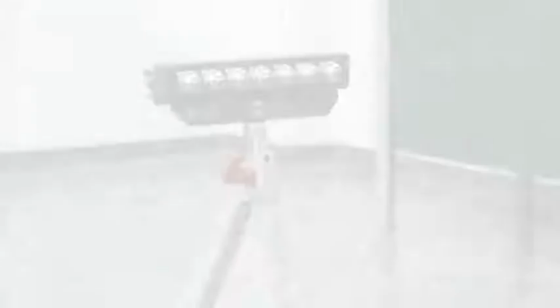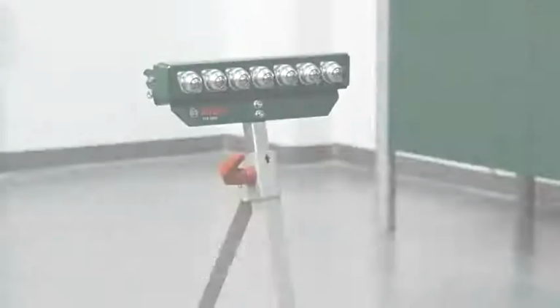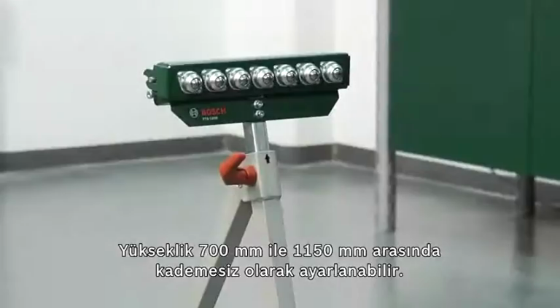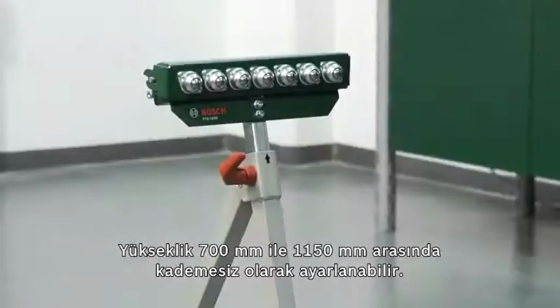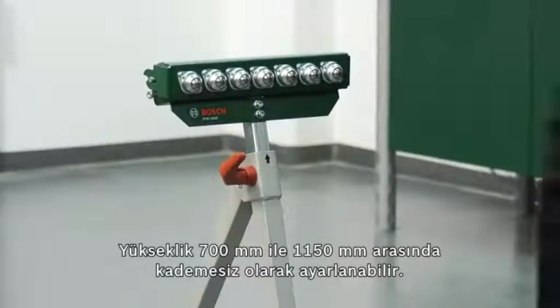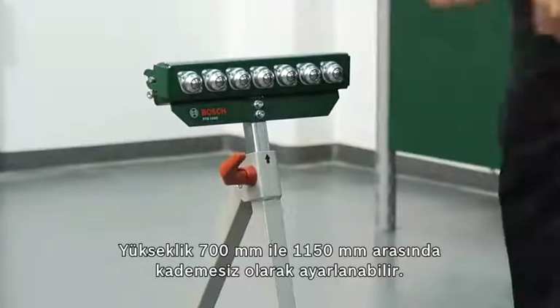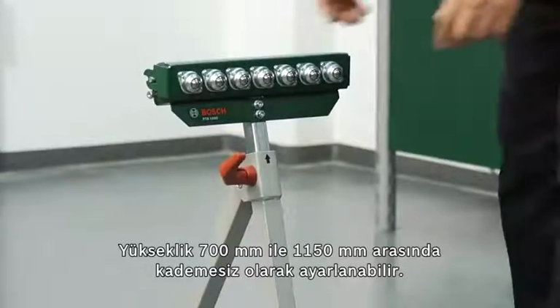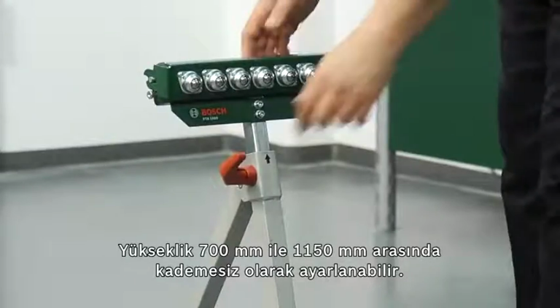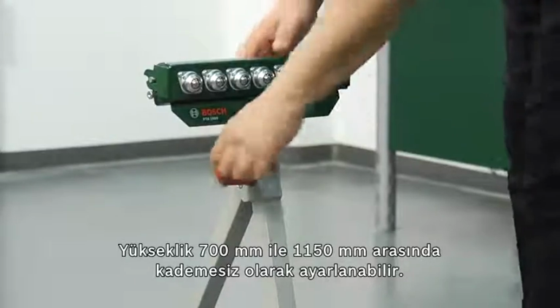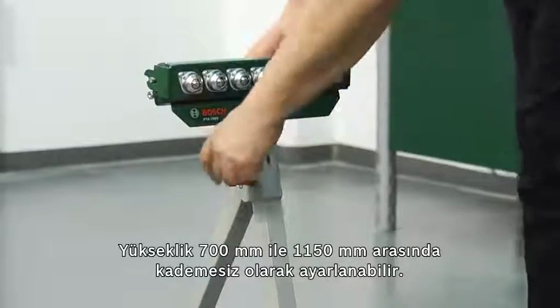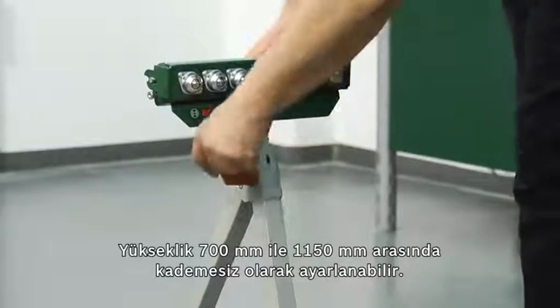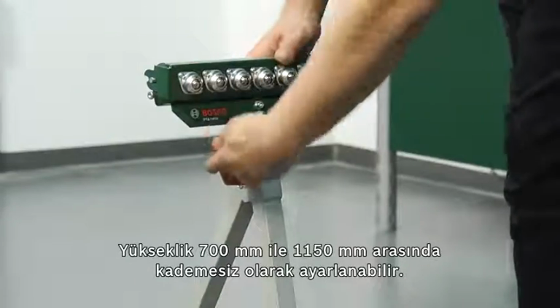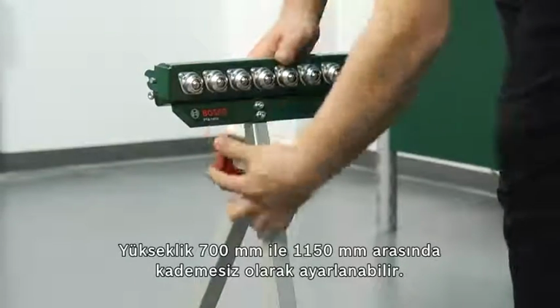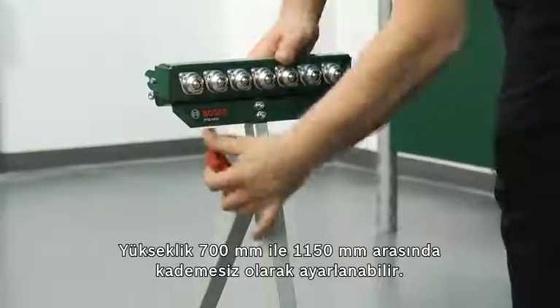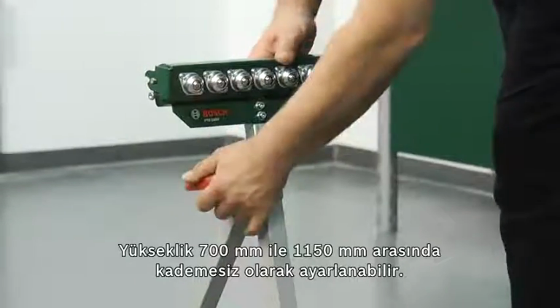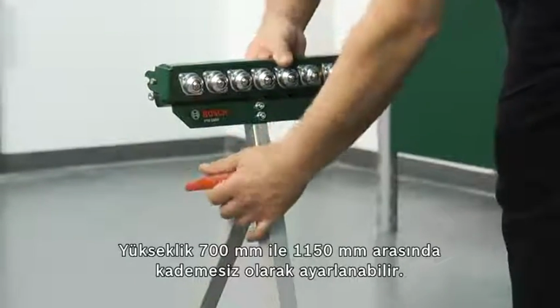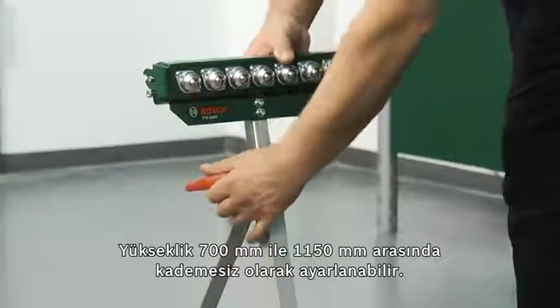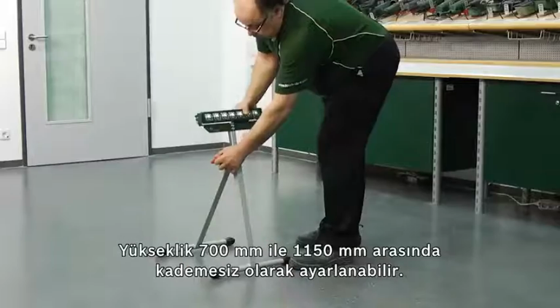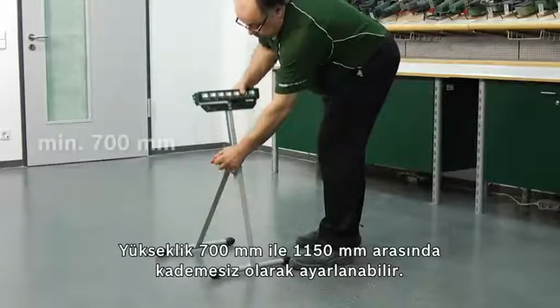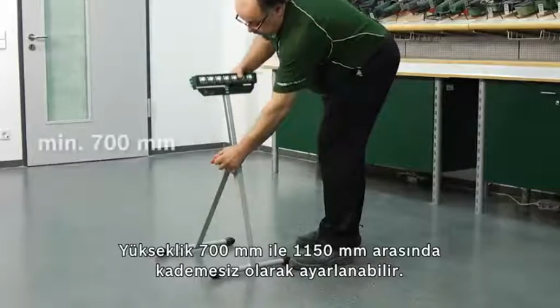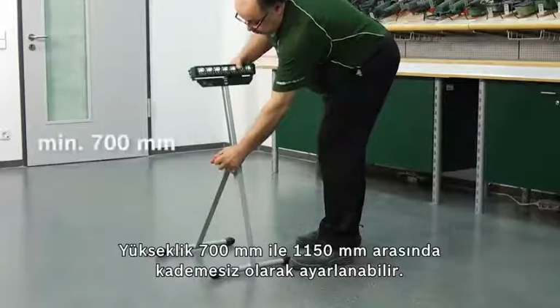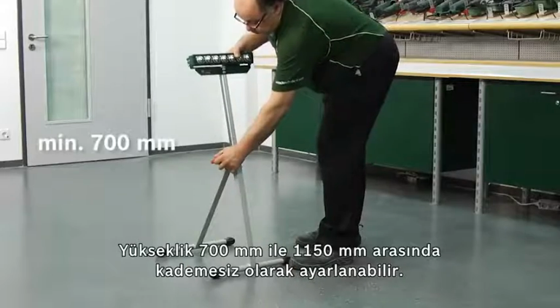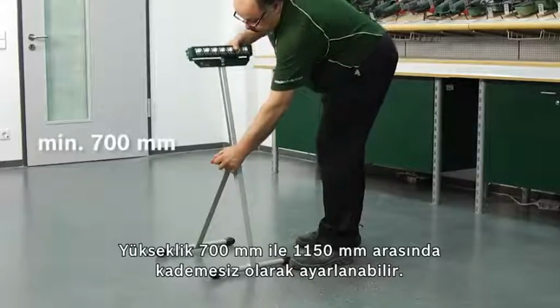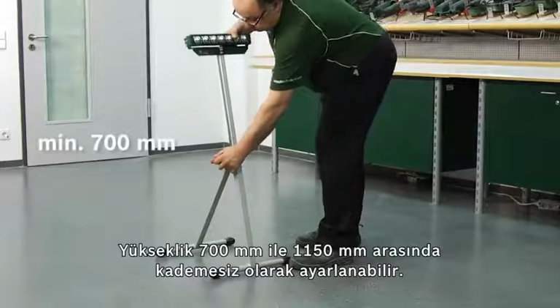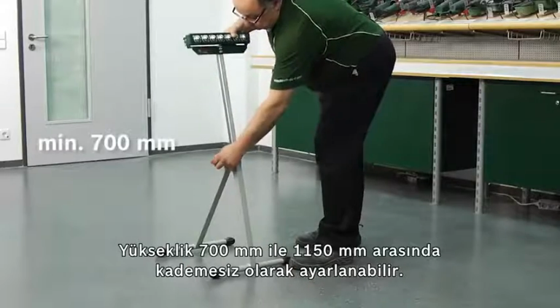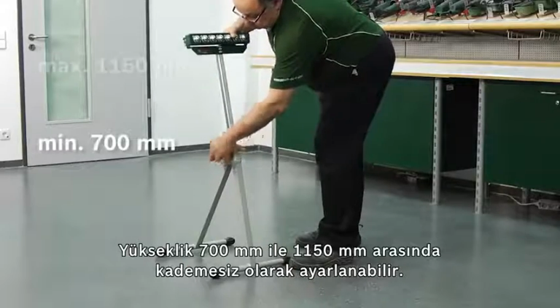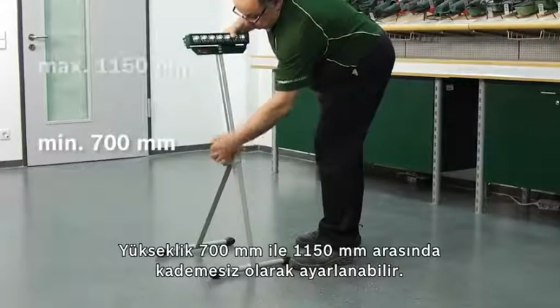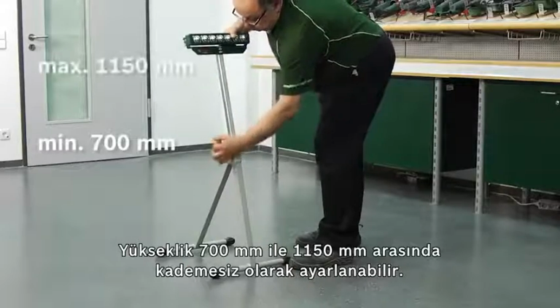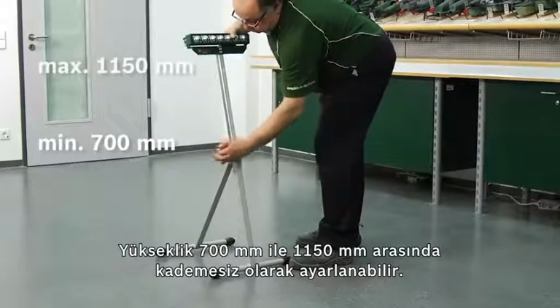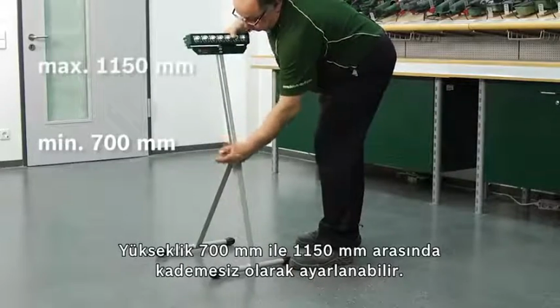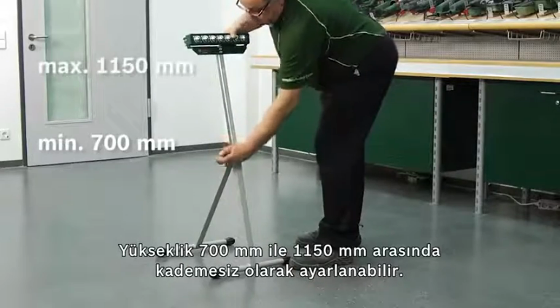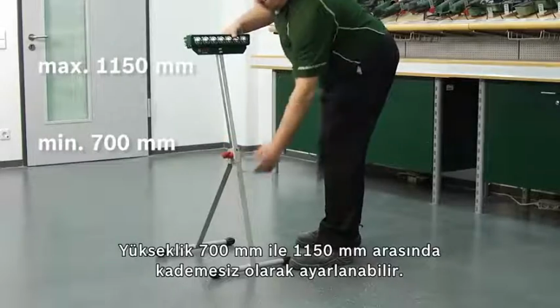The height is continuously variable from 700 mm to 1,150 mm.